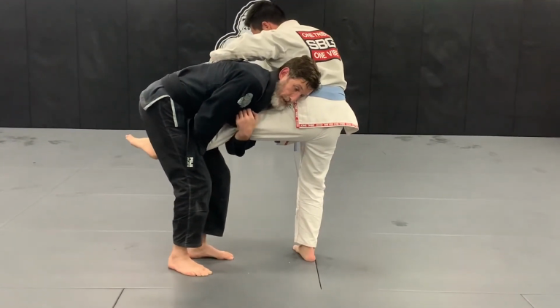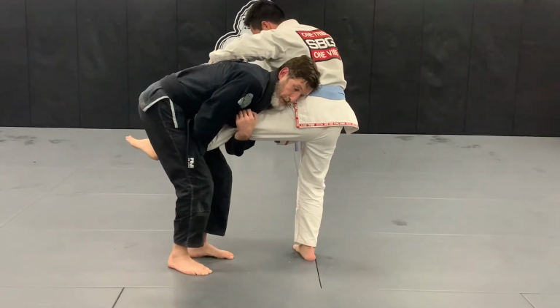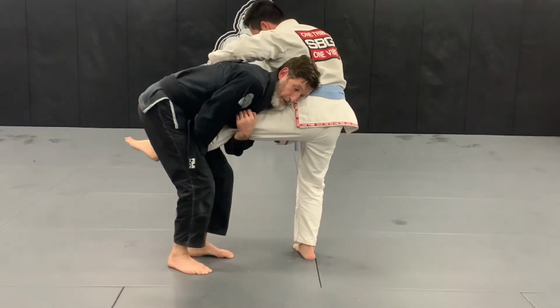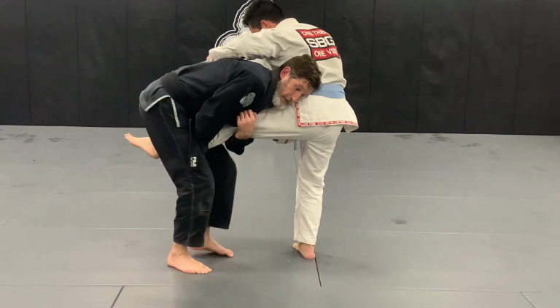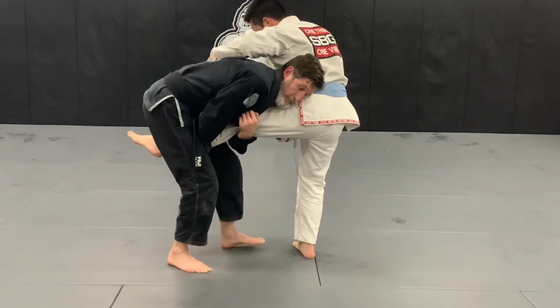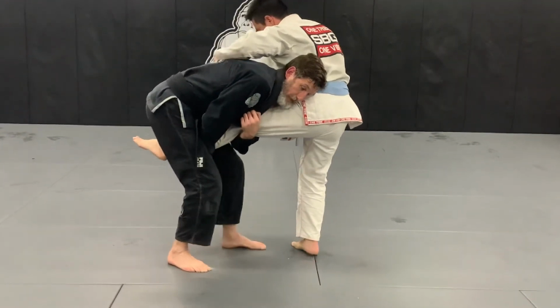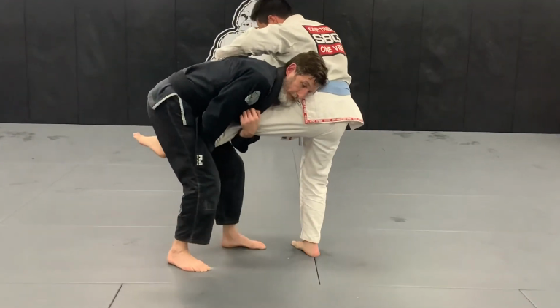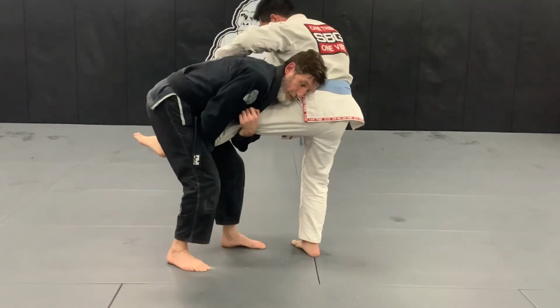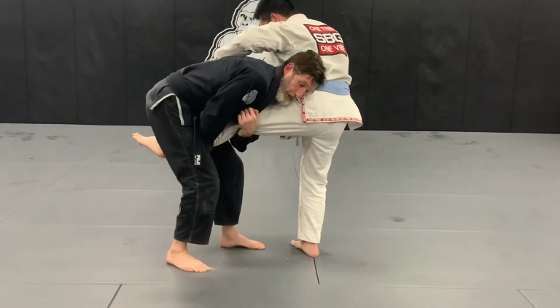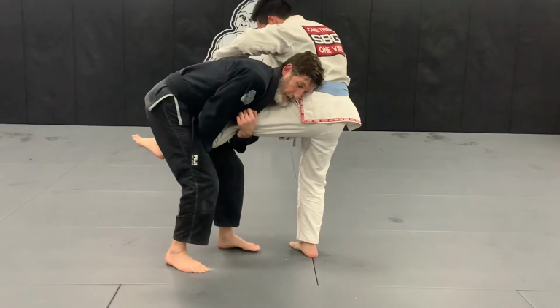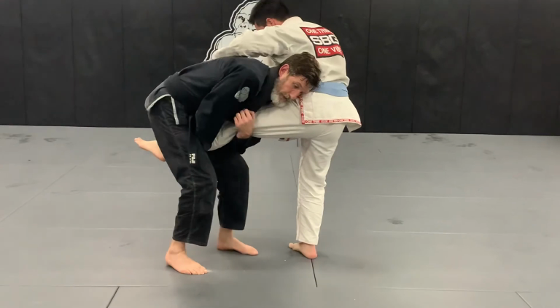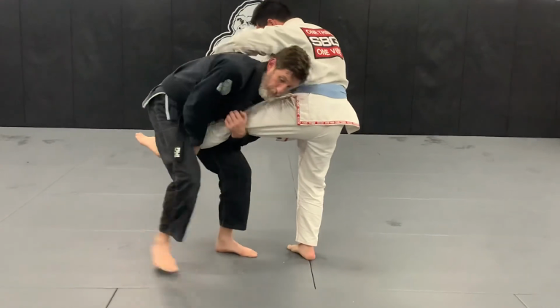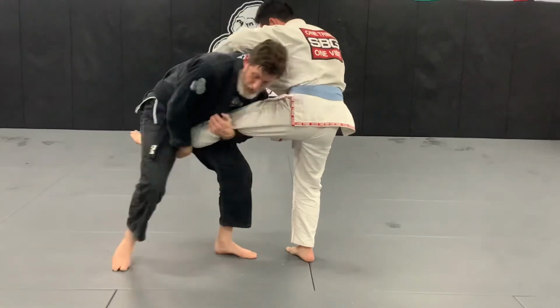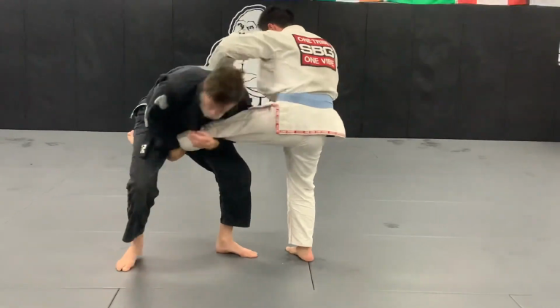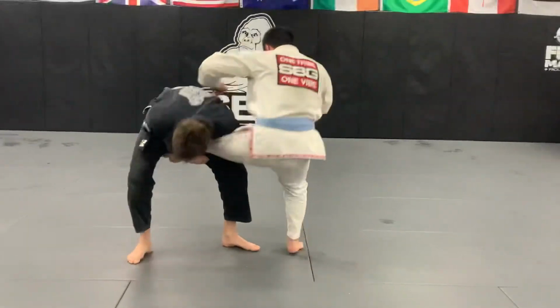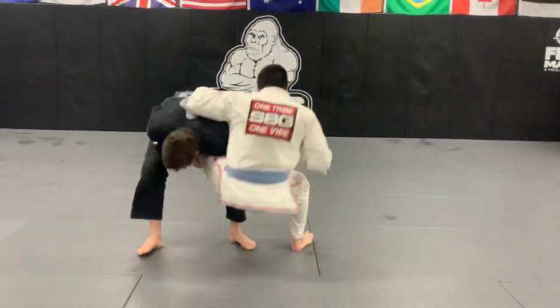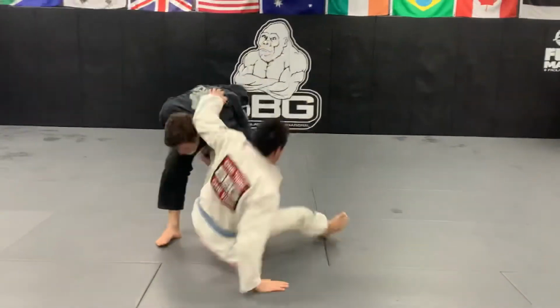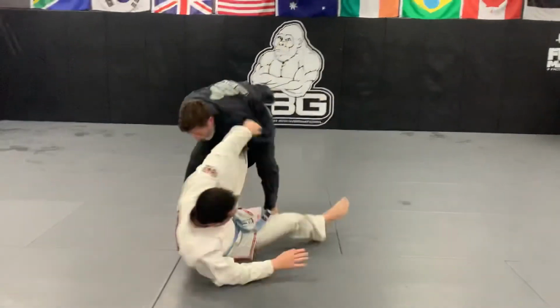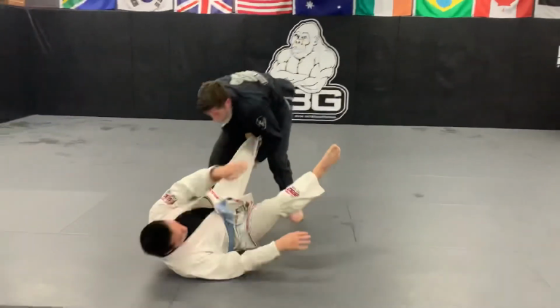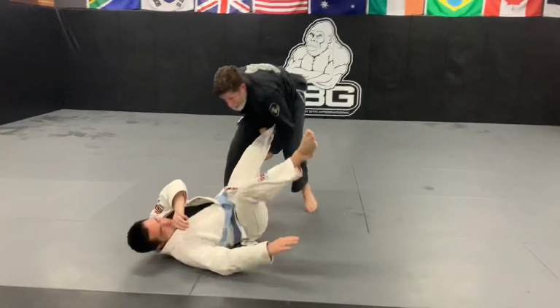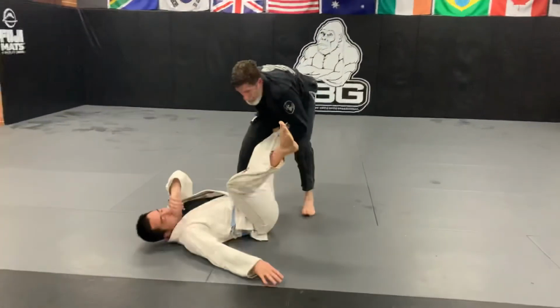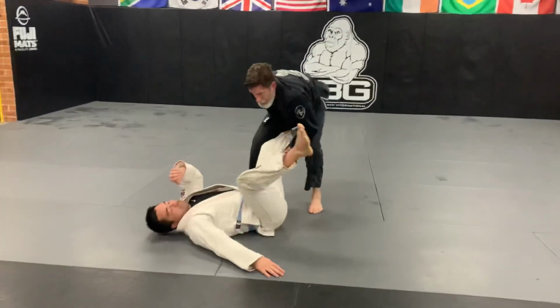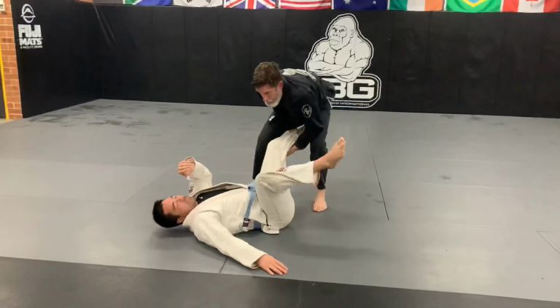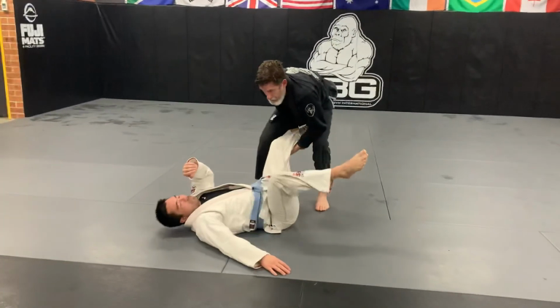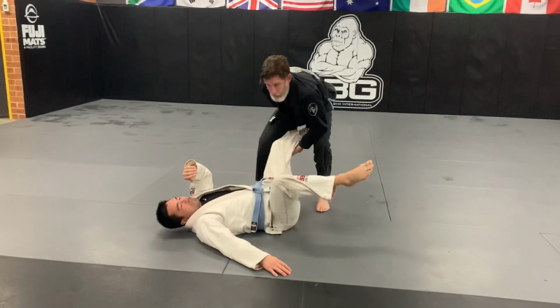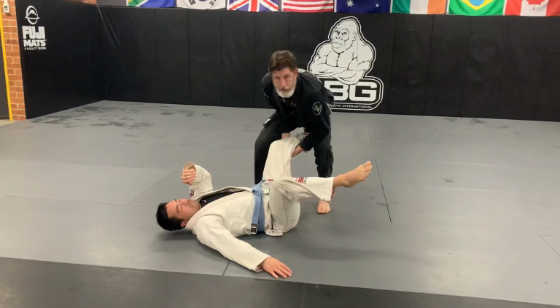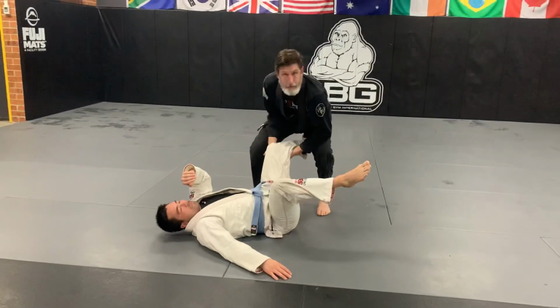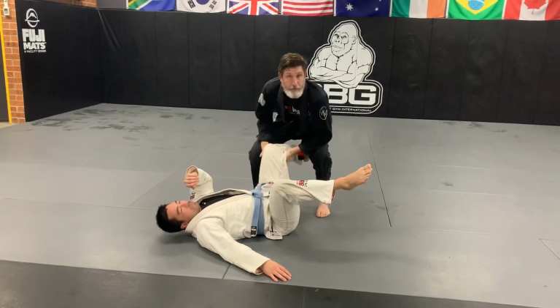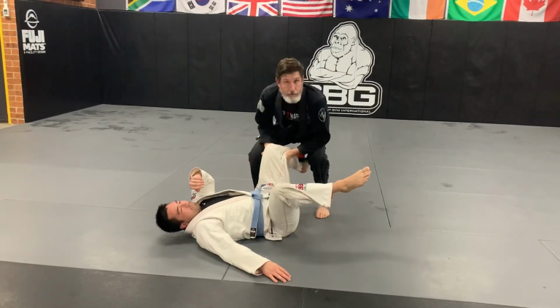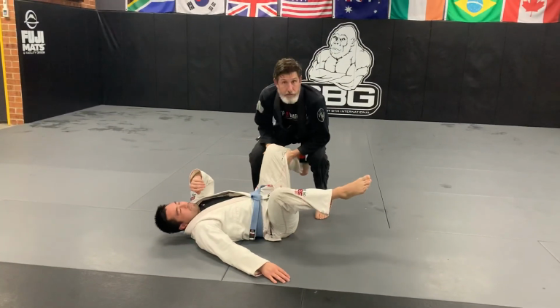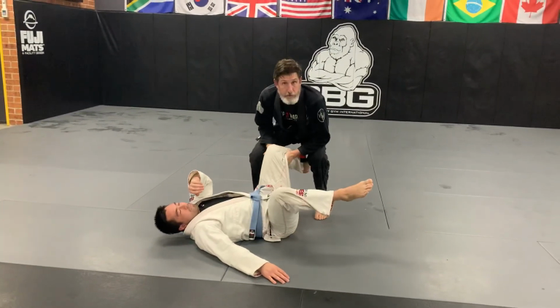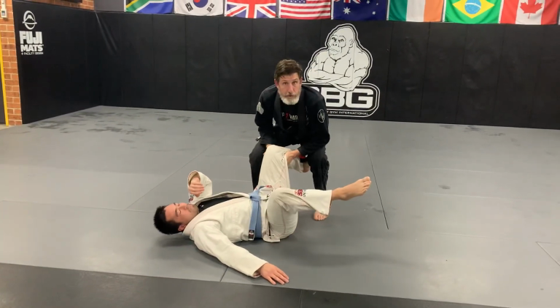dump like I'm taking my head down to try and headlock my own knee. So I step in a little bit, step out and then dump. Take him down to the single leg.